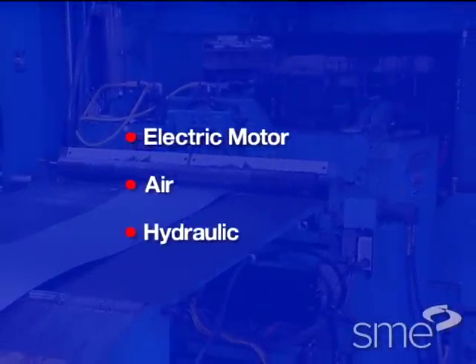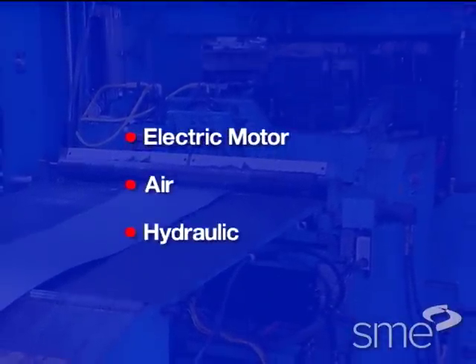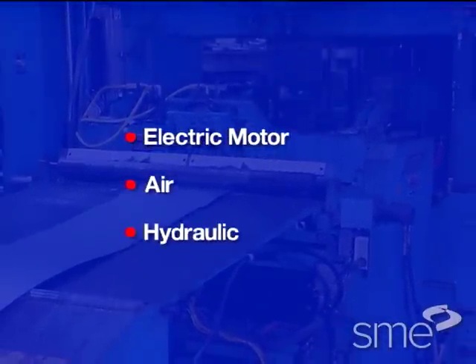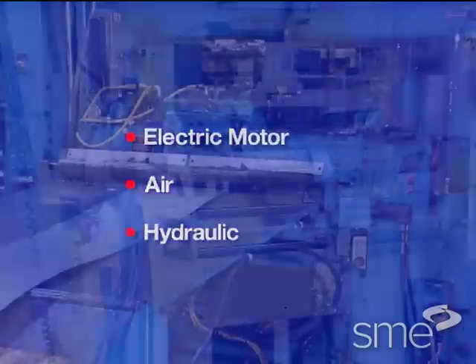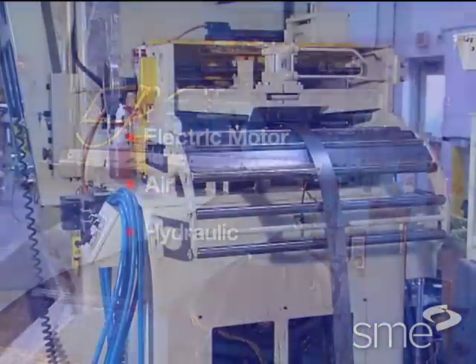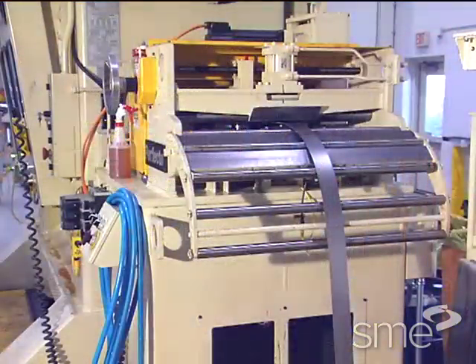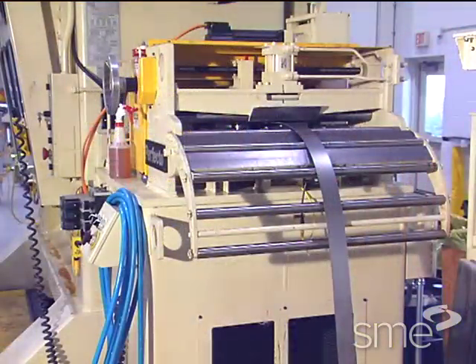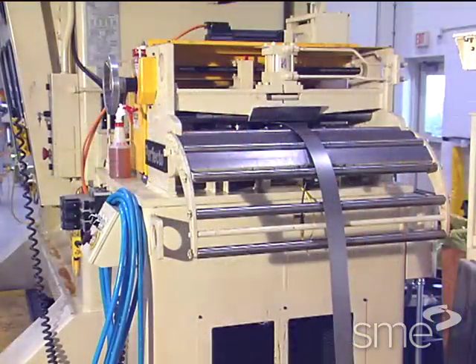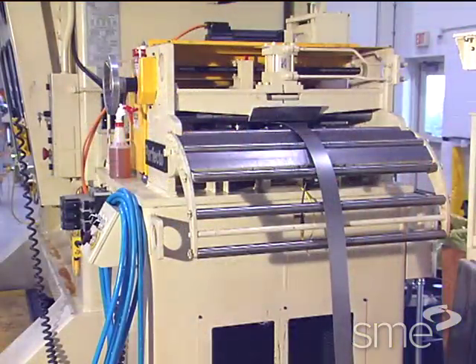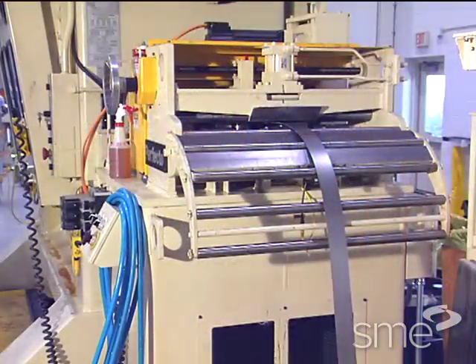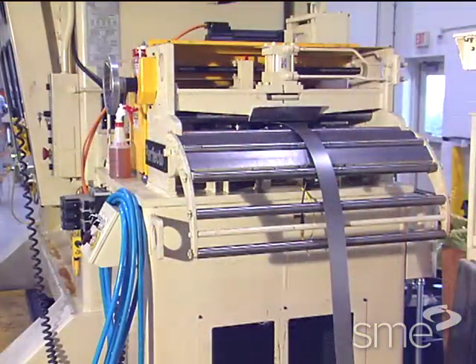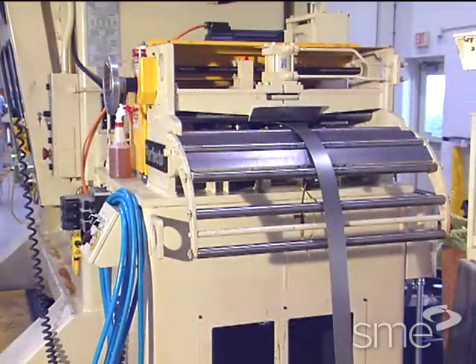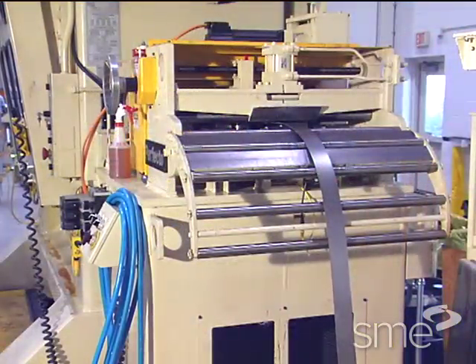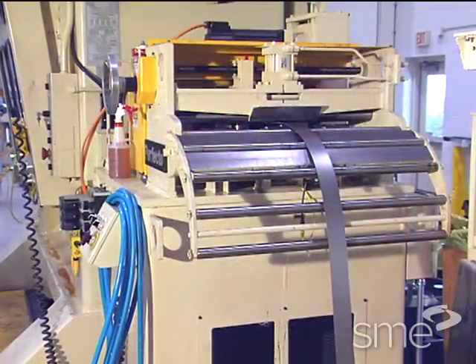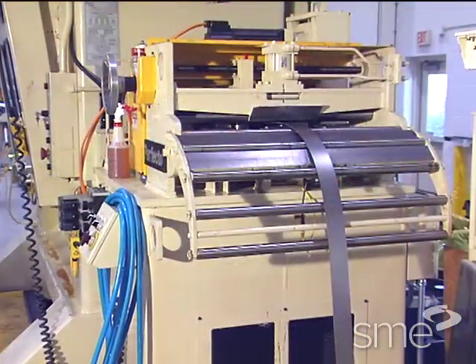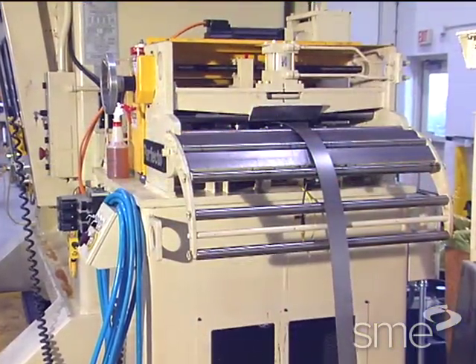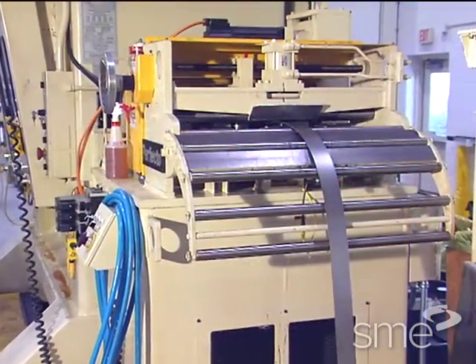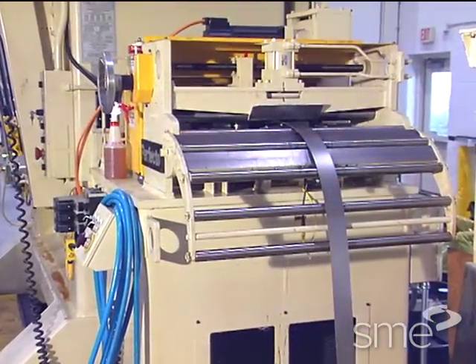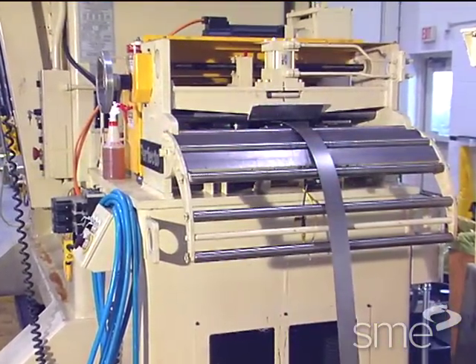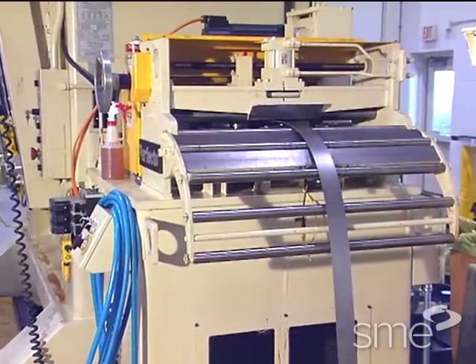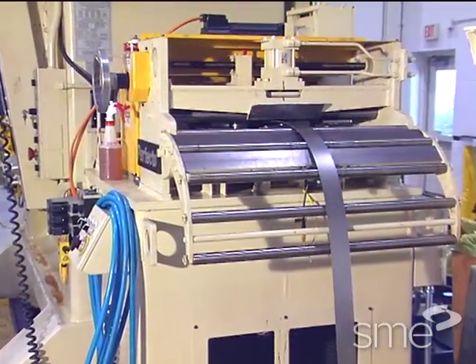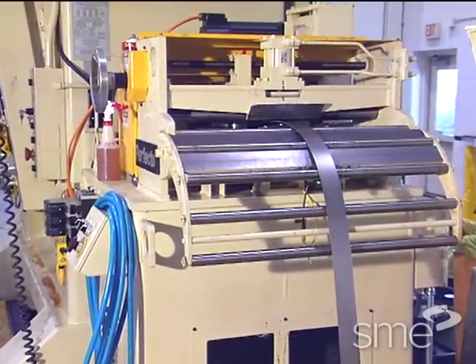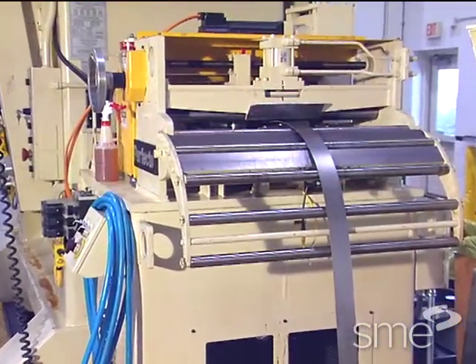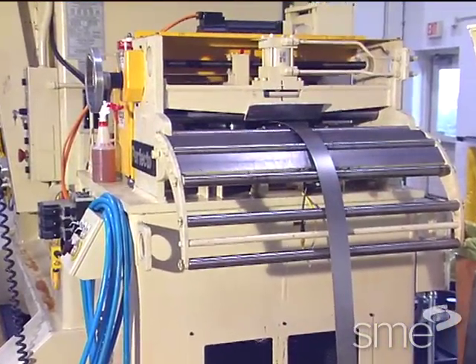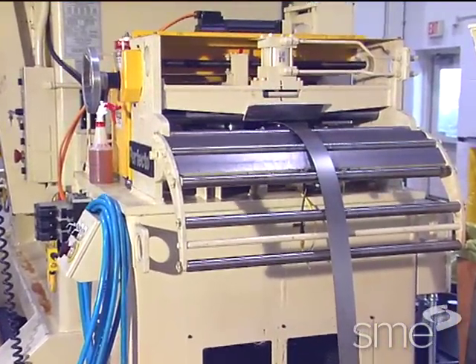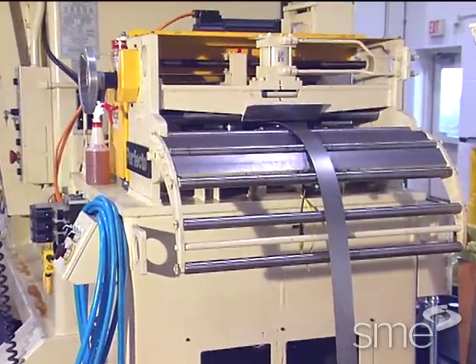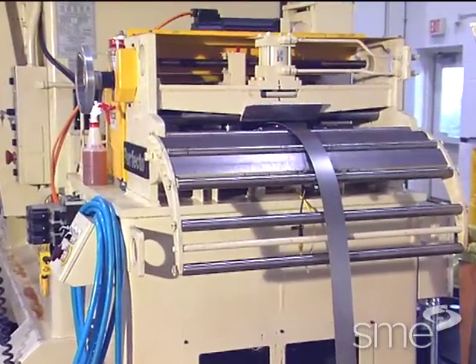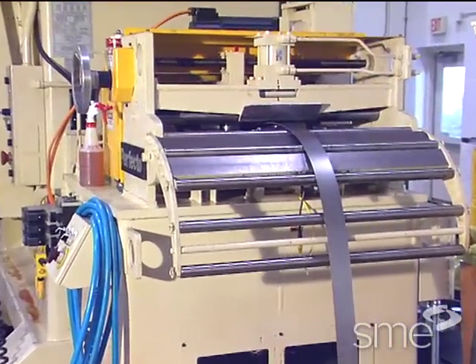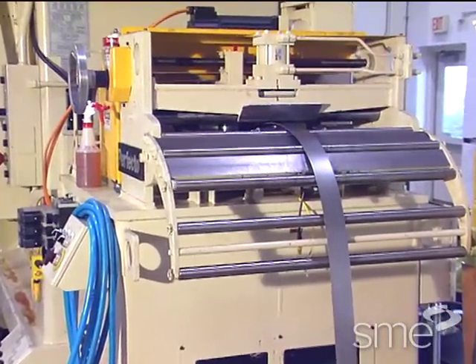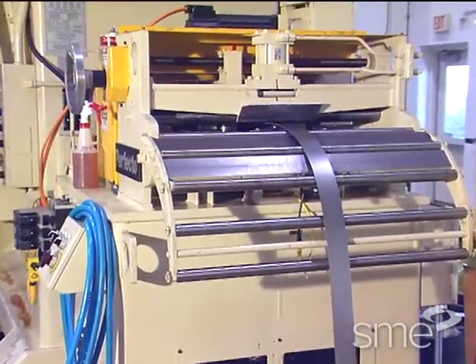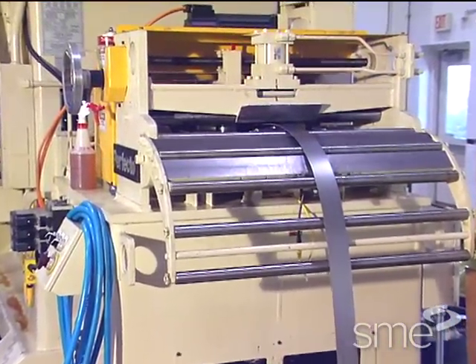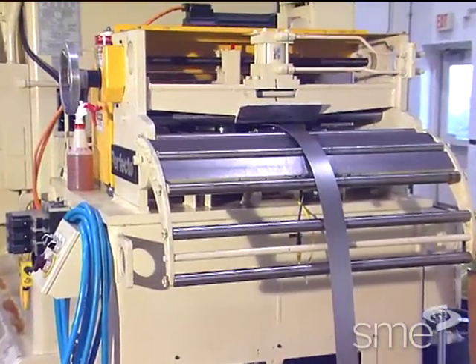Most popular, however, is the servo motor driven digitally controlled roll feed.